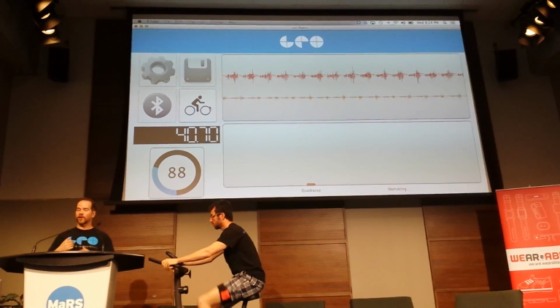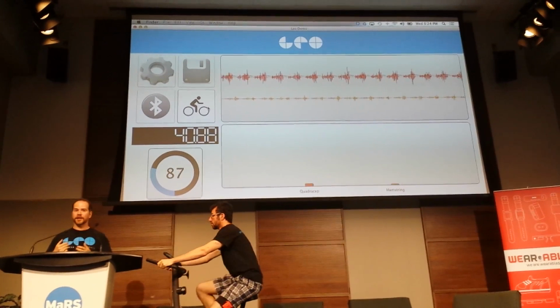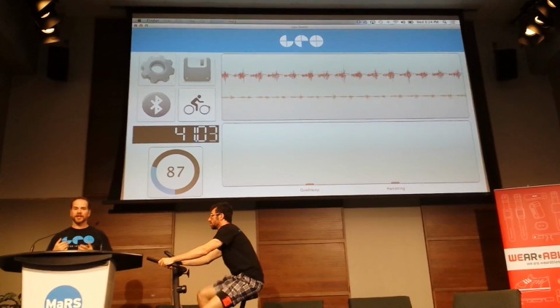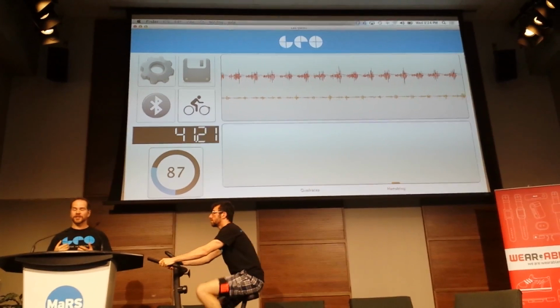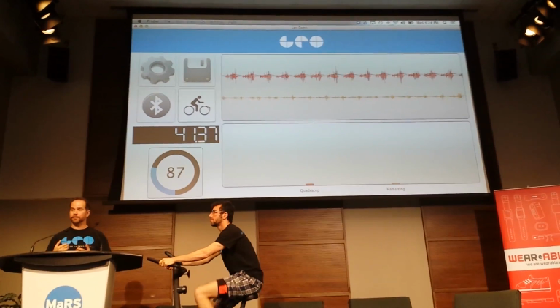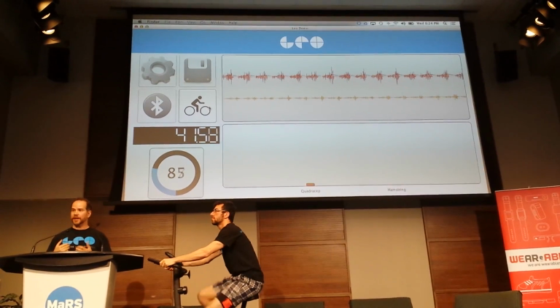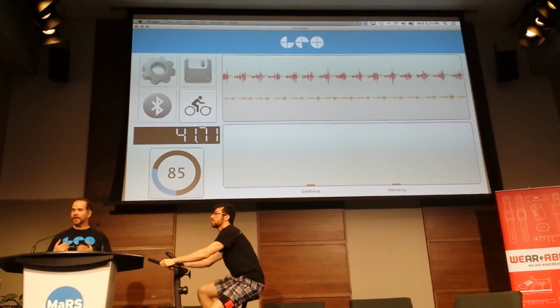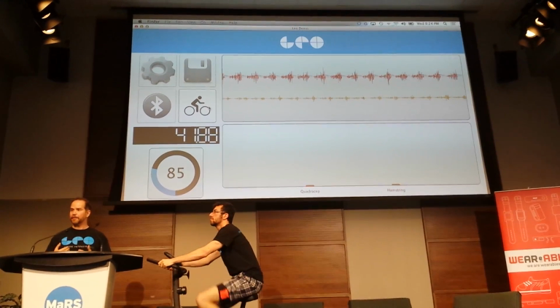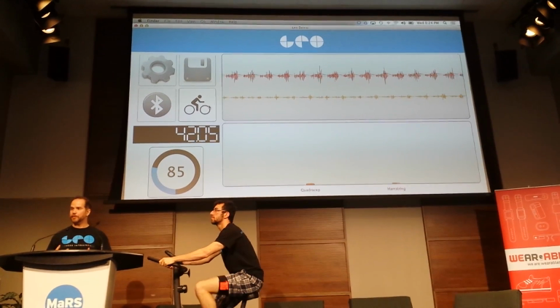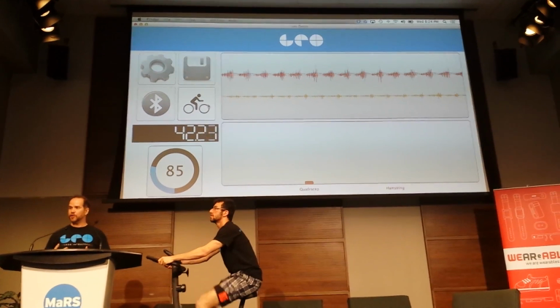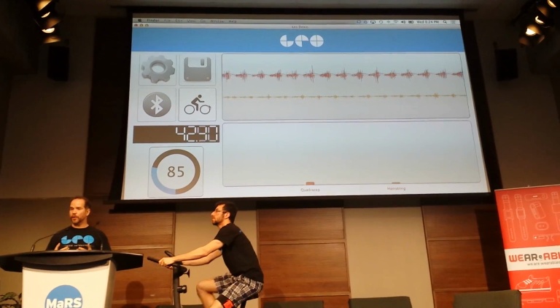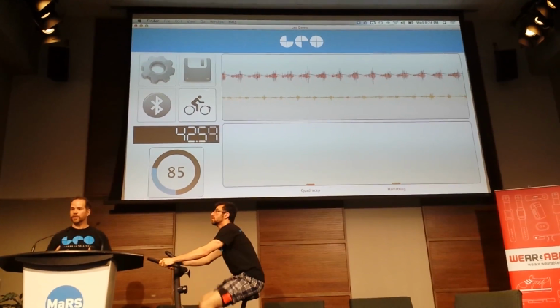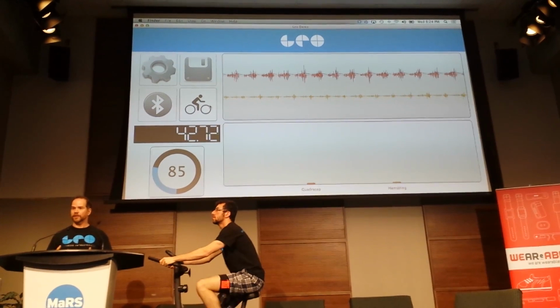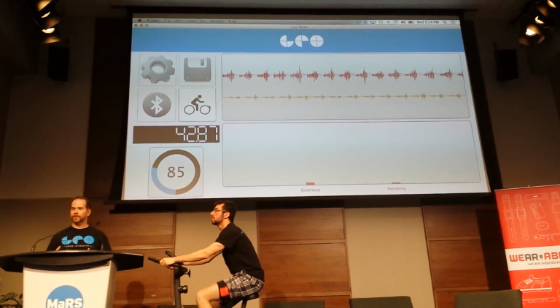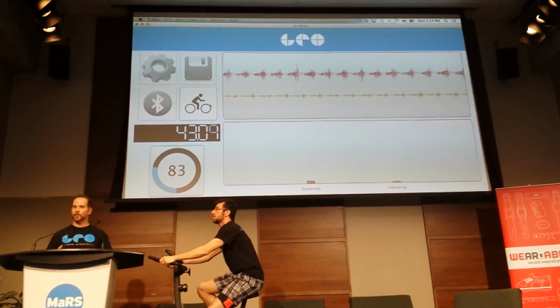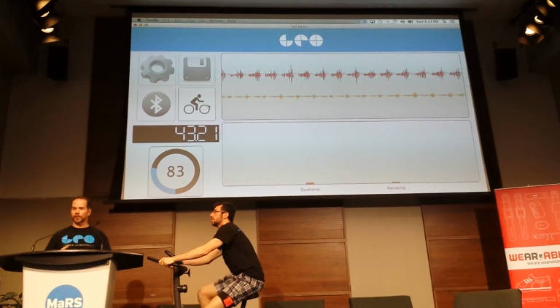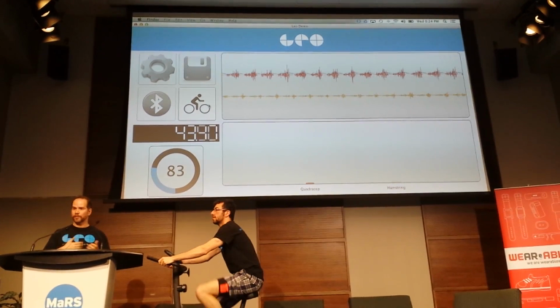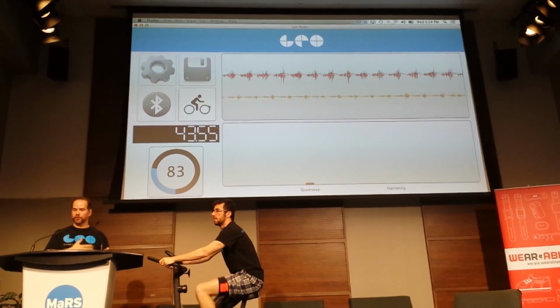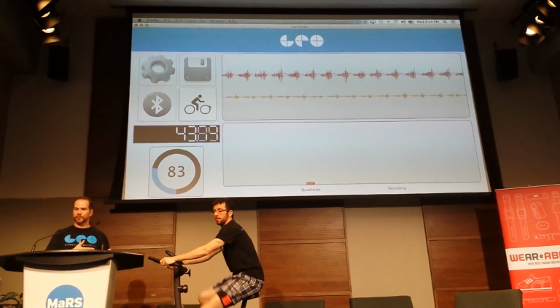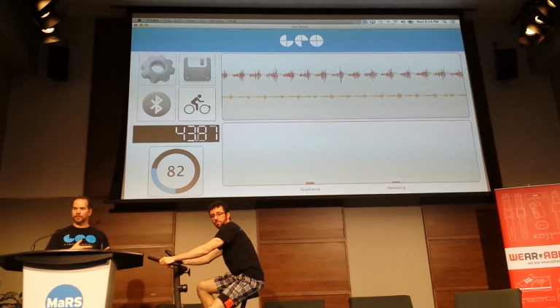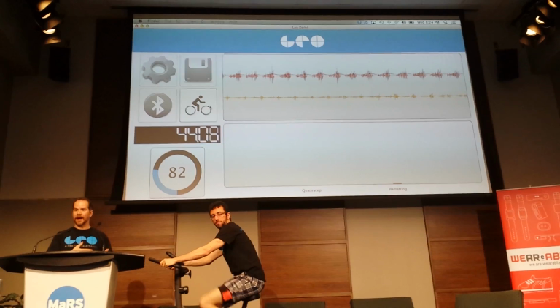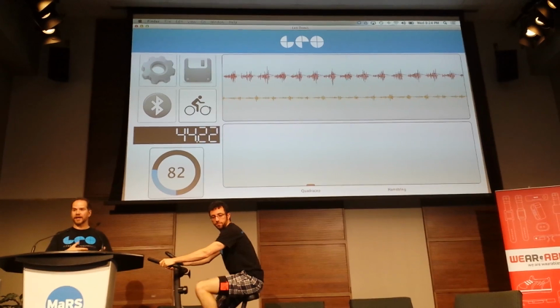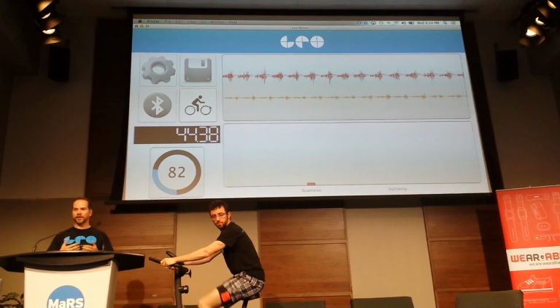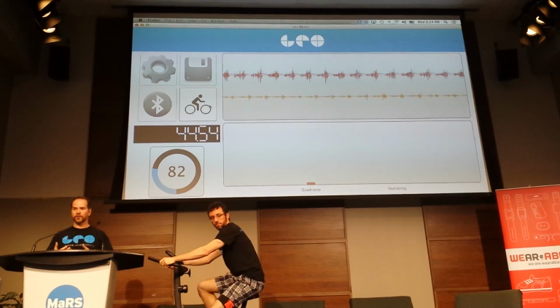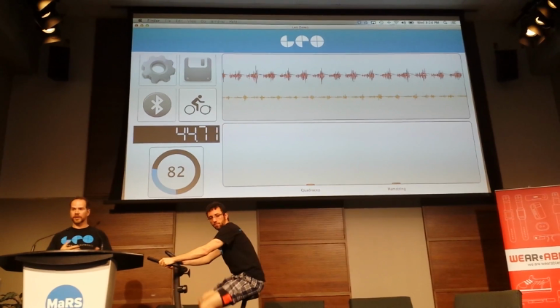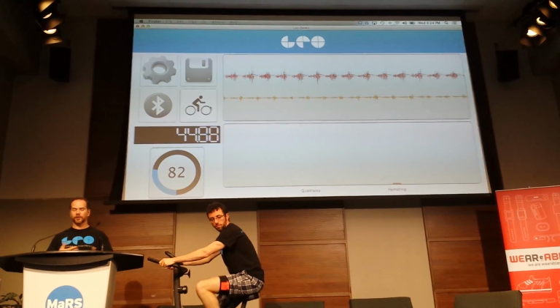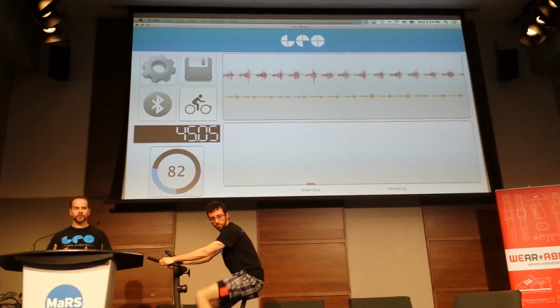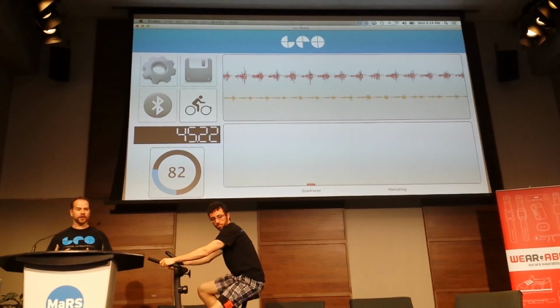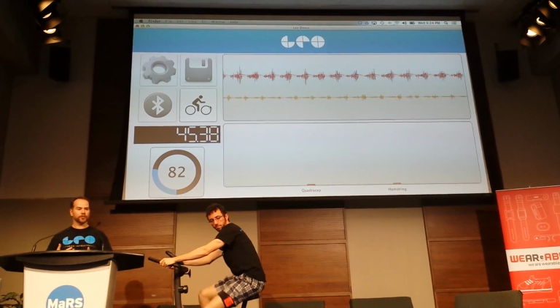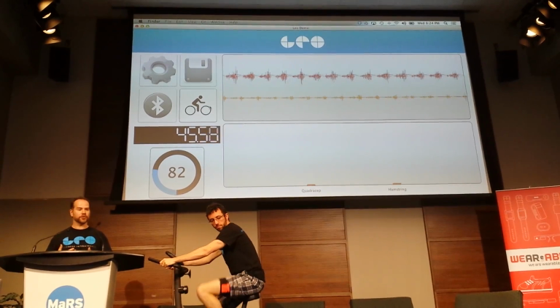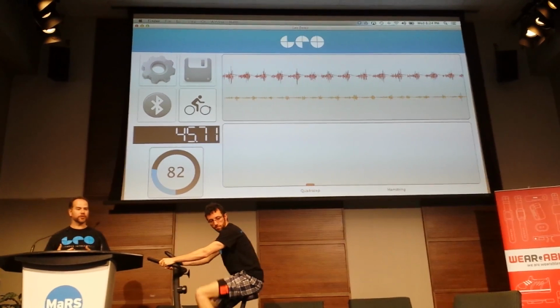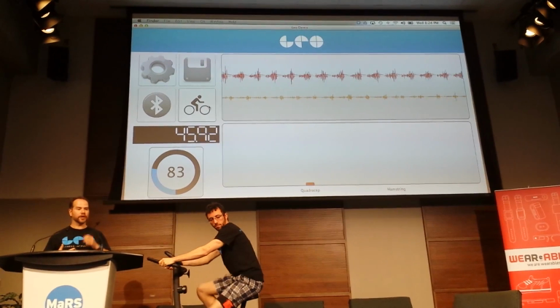Our idea is to make that happen much quicker, with visual feedback and also video instructing you what you're doing.